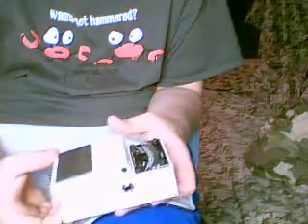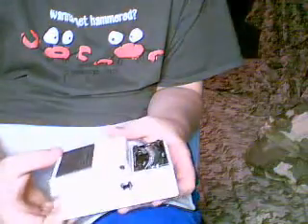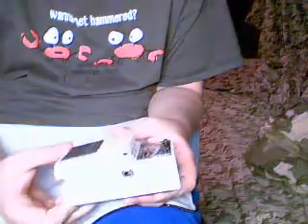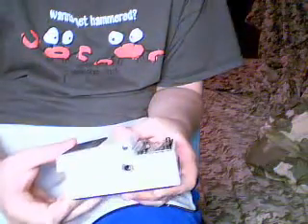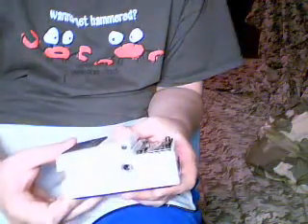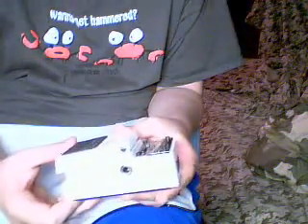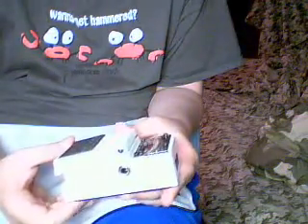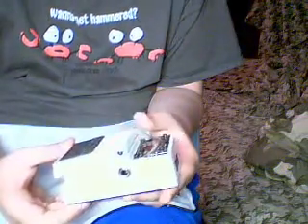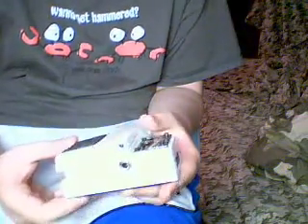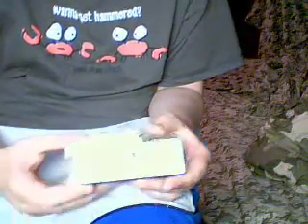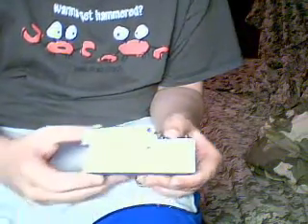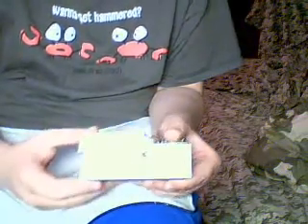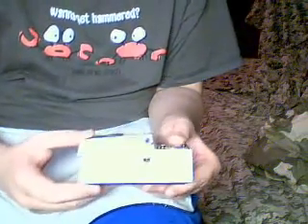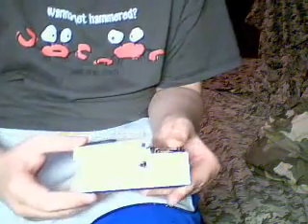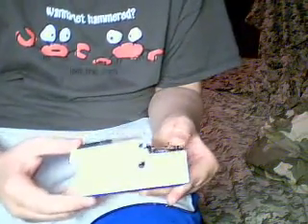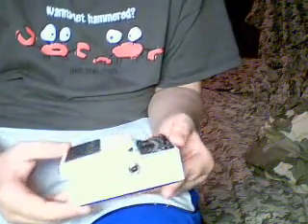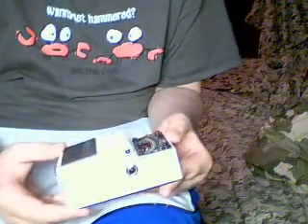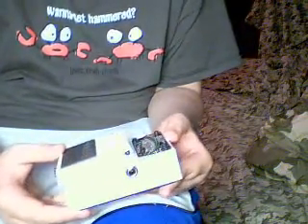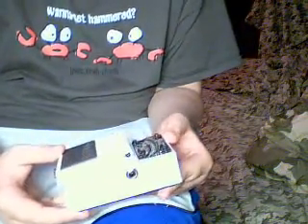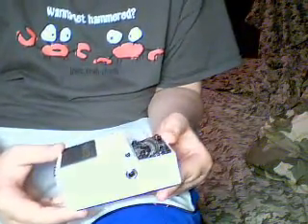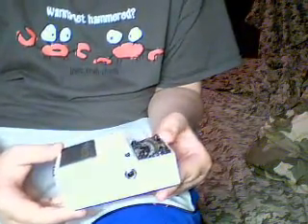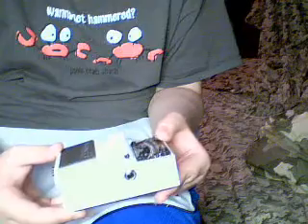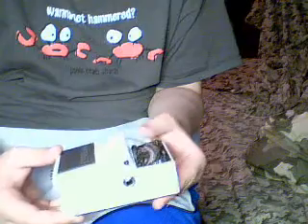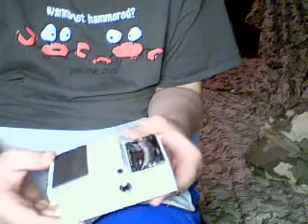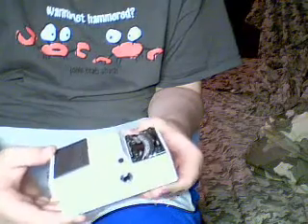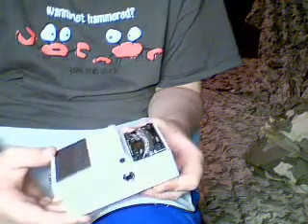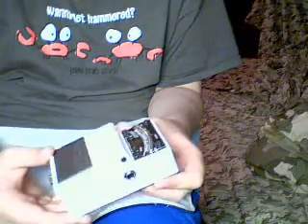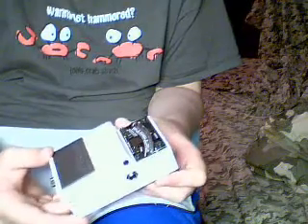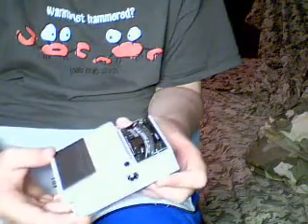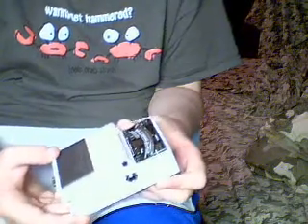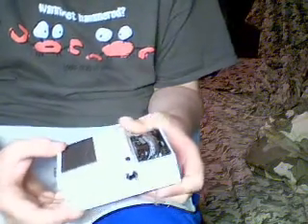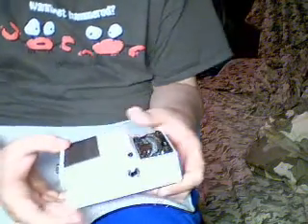Alright guys, I'm going to show you how to open up and change the battery on a Boss TU3 Tuner.